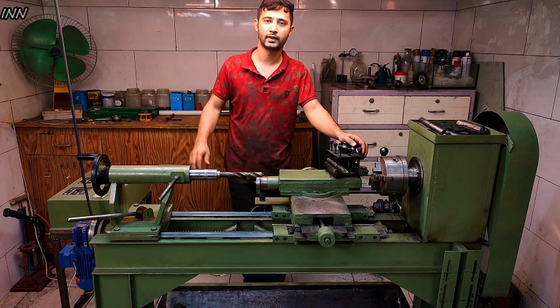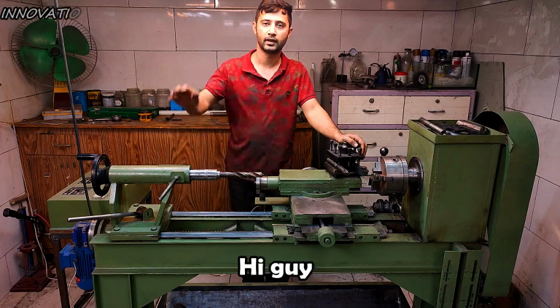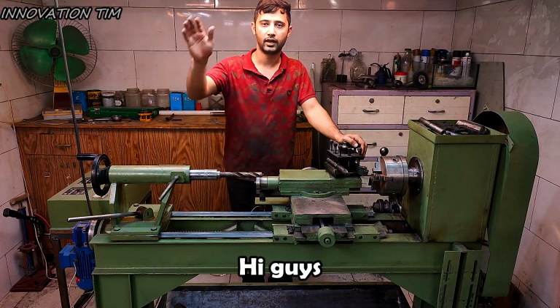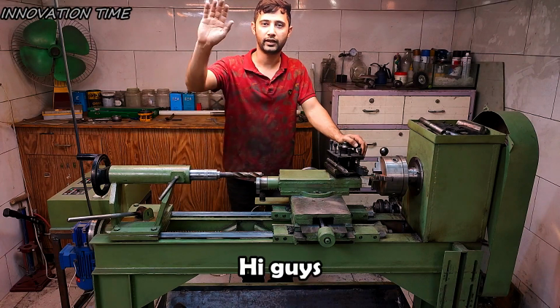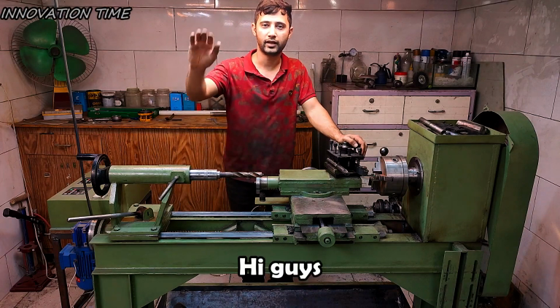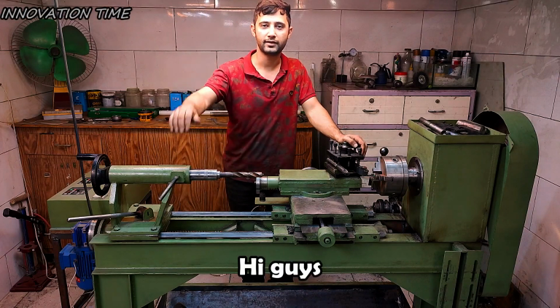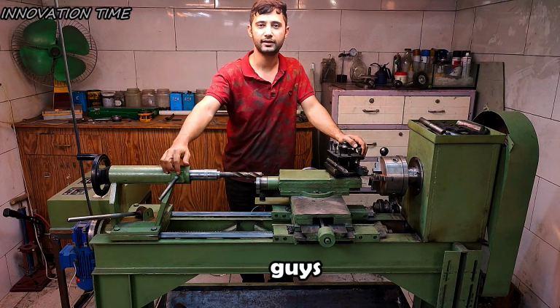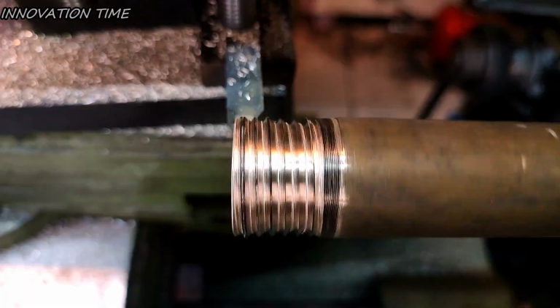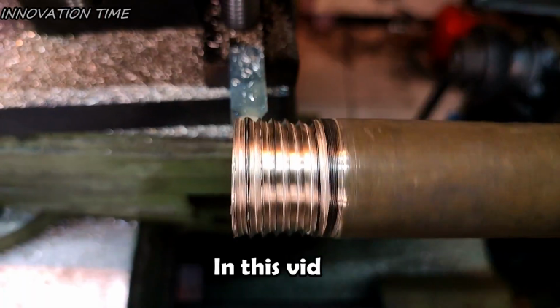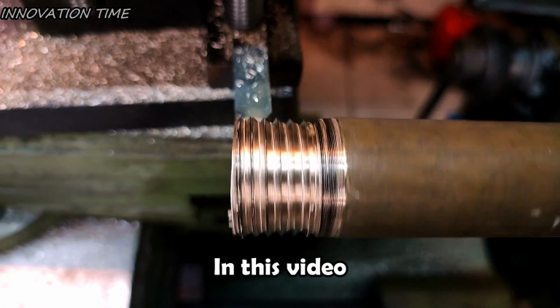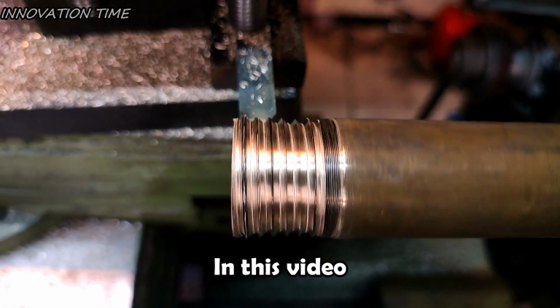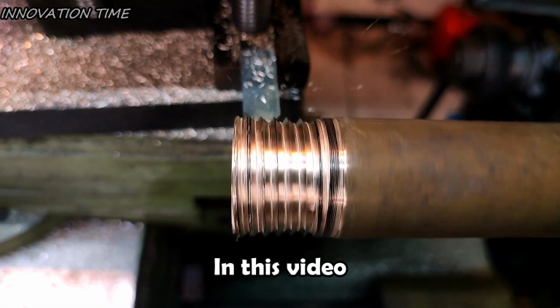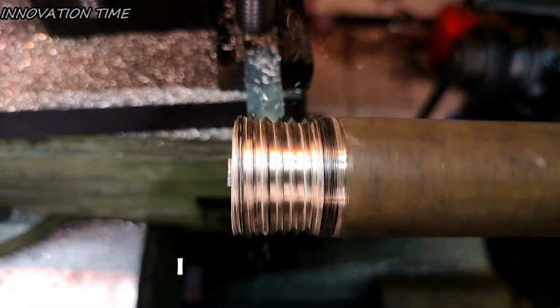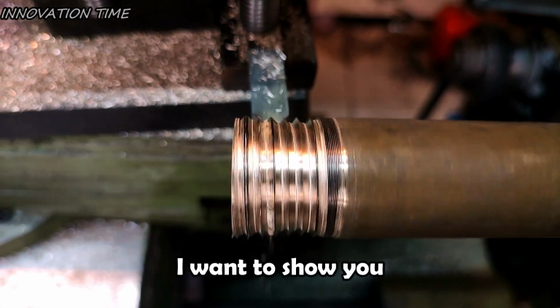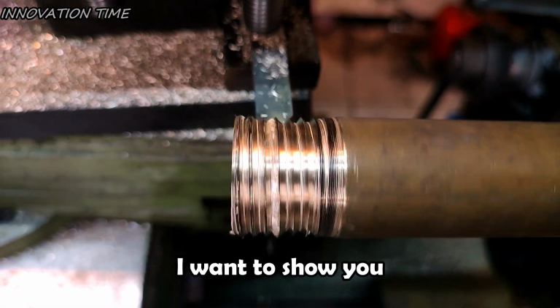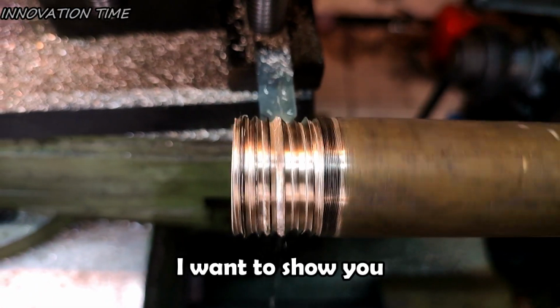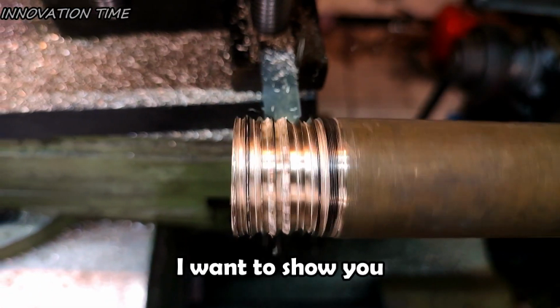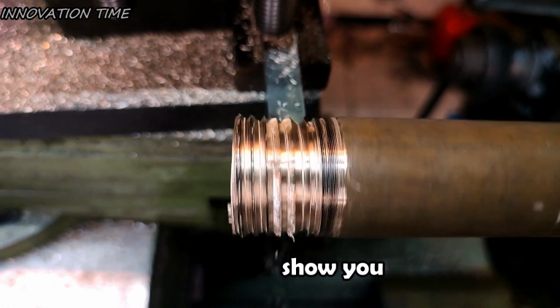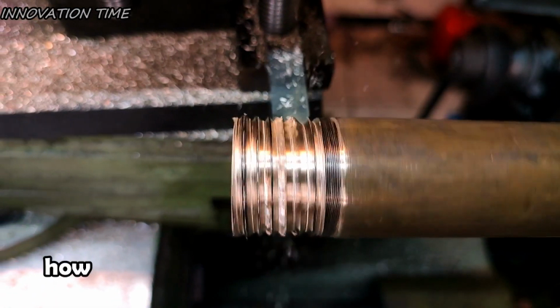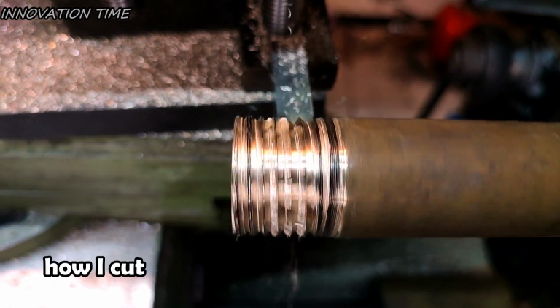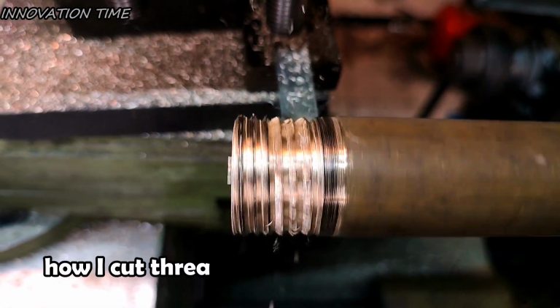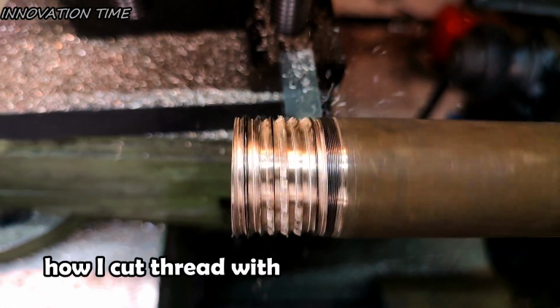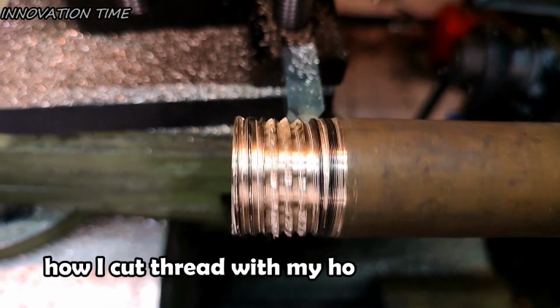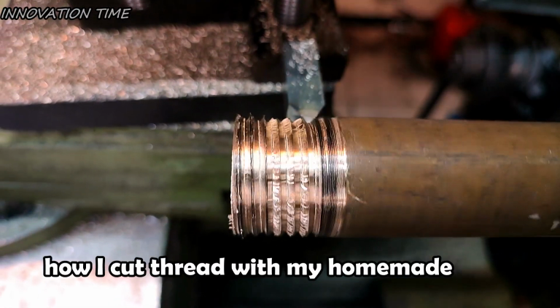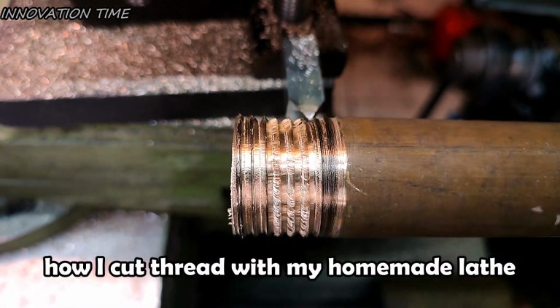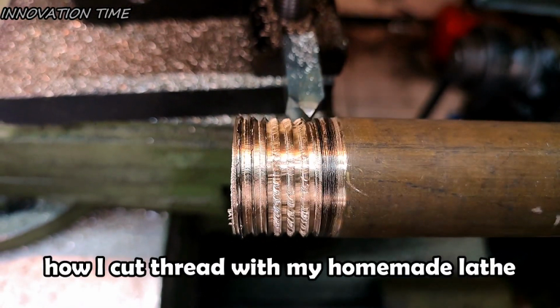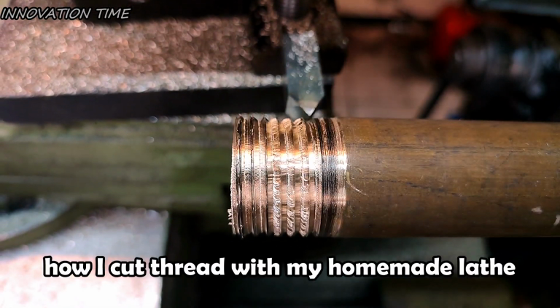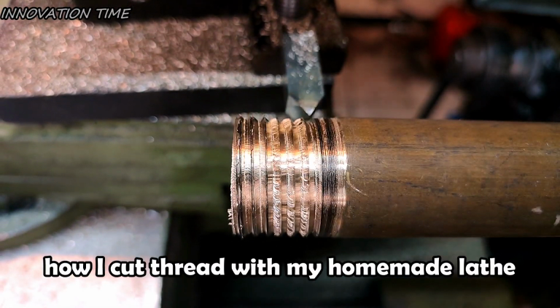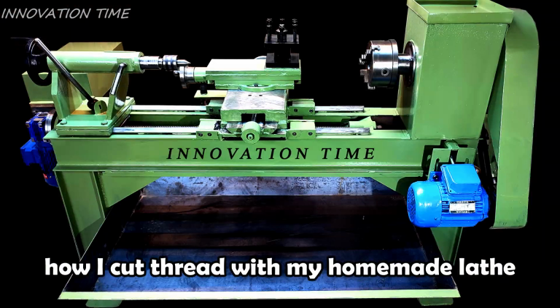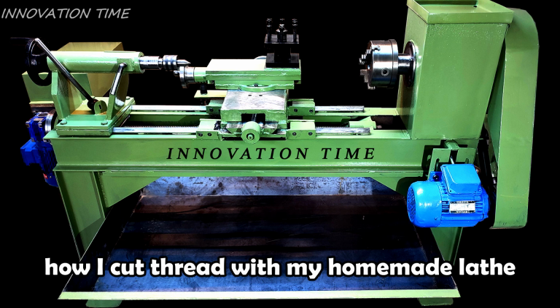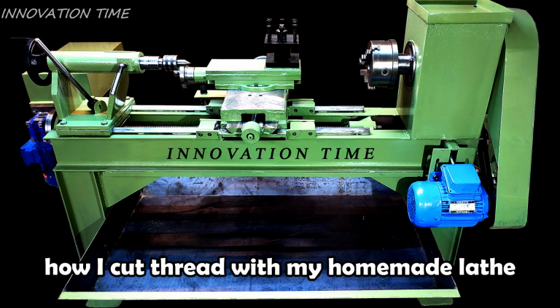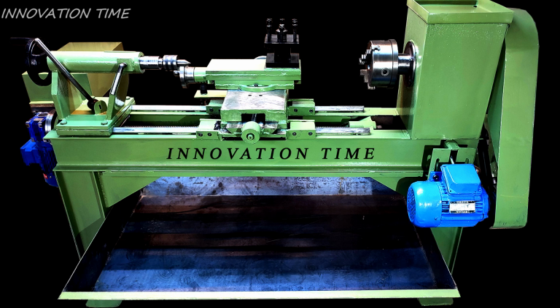Hi guys! In this video, I want to show you how I cut thread with my handmade lathe.